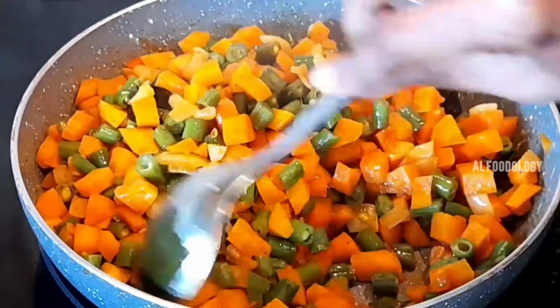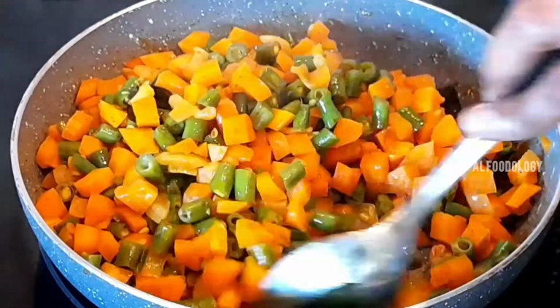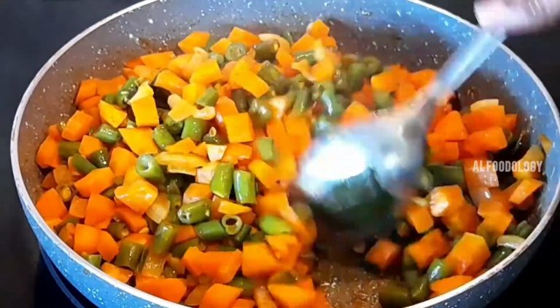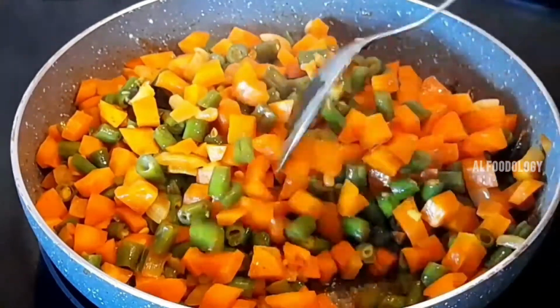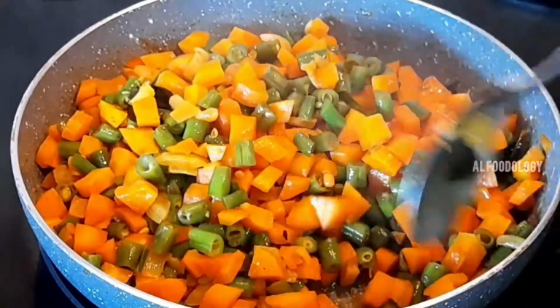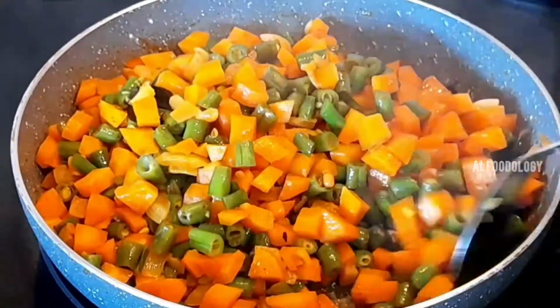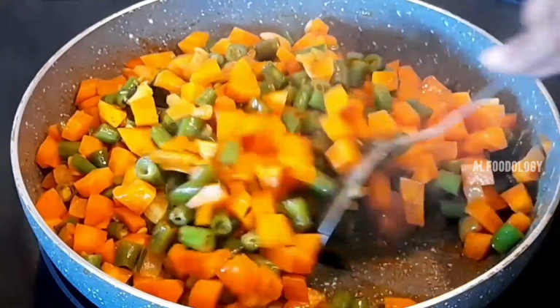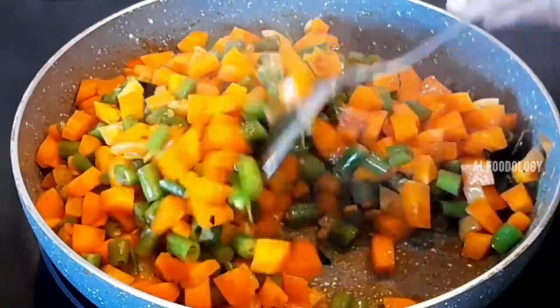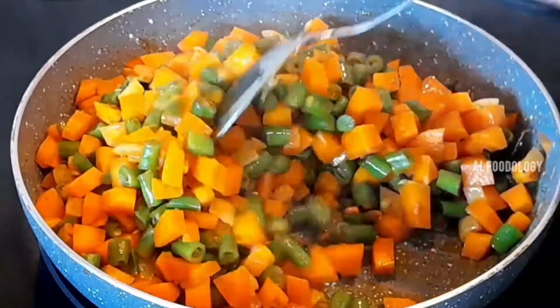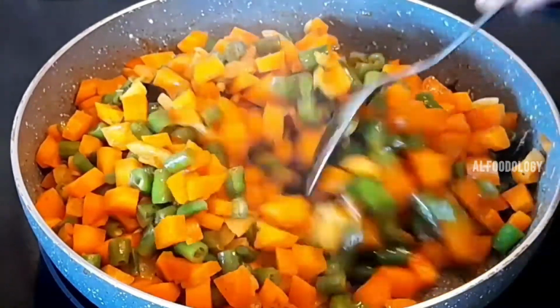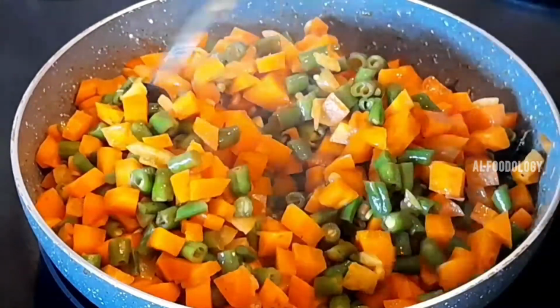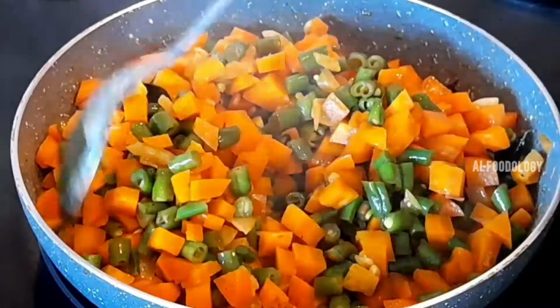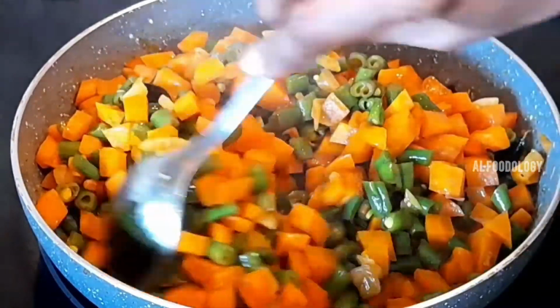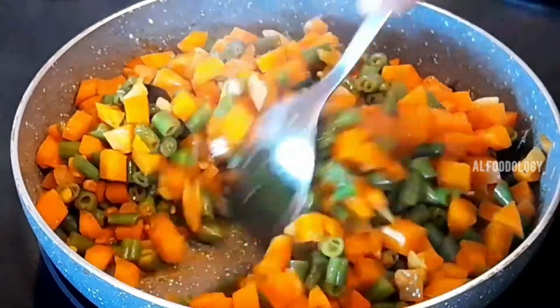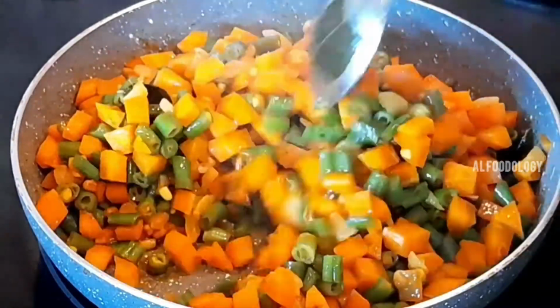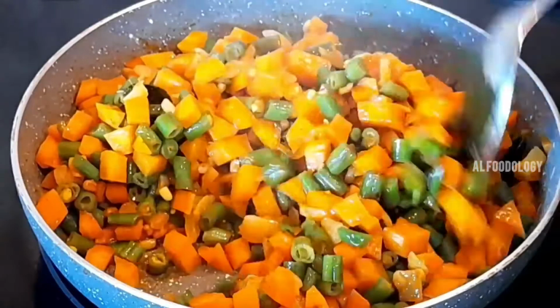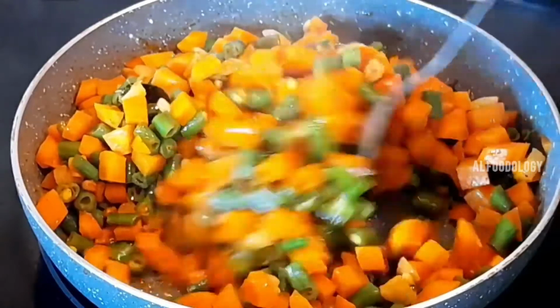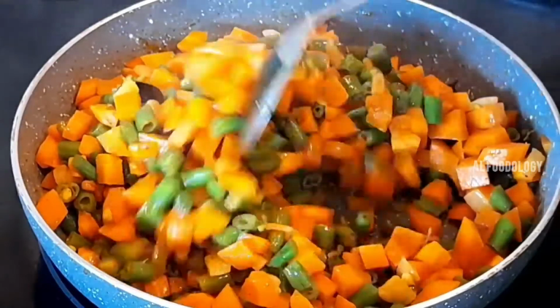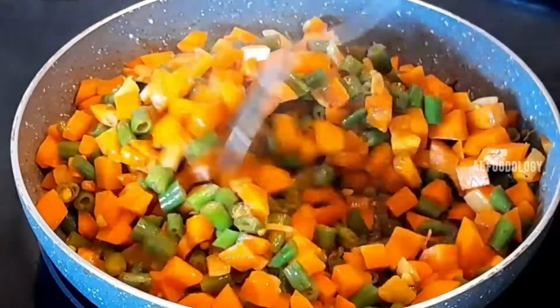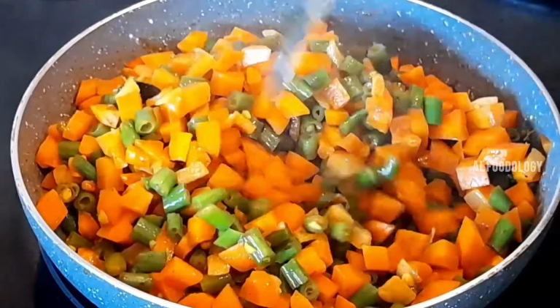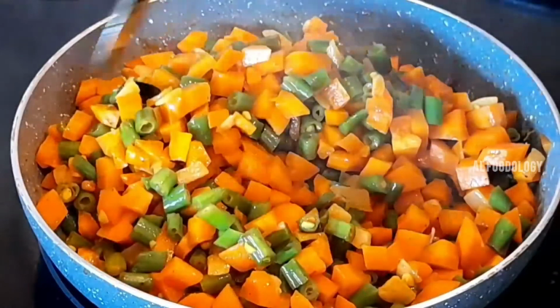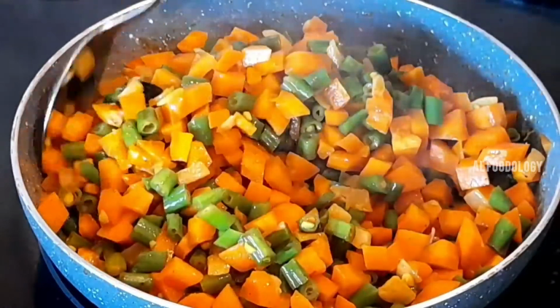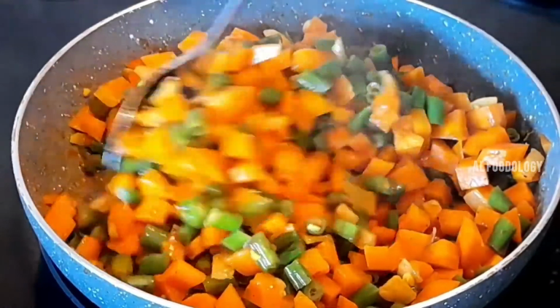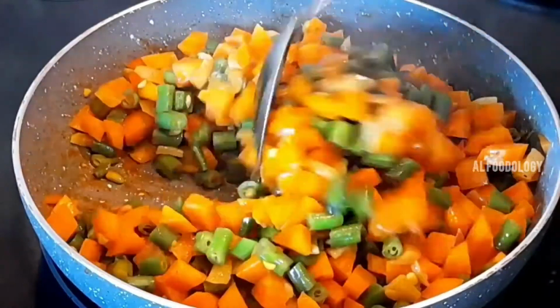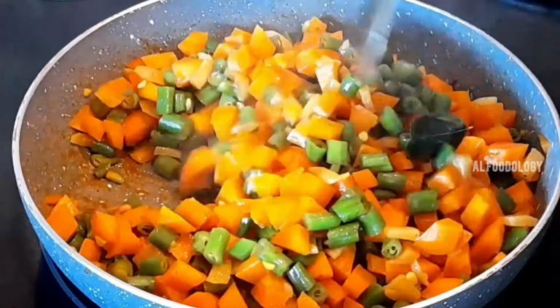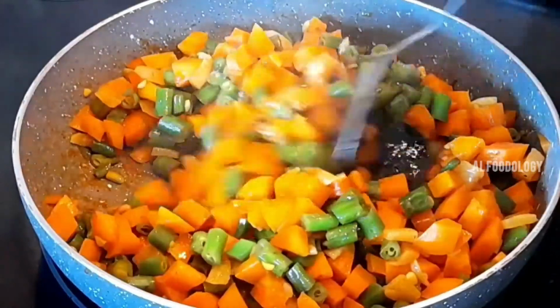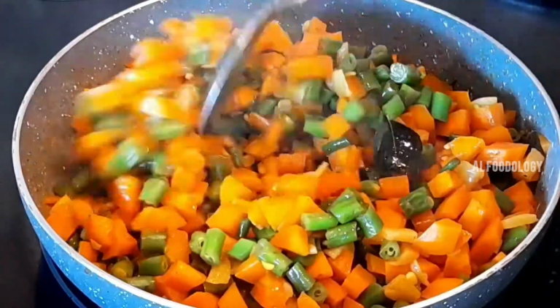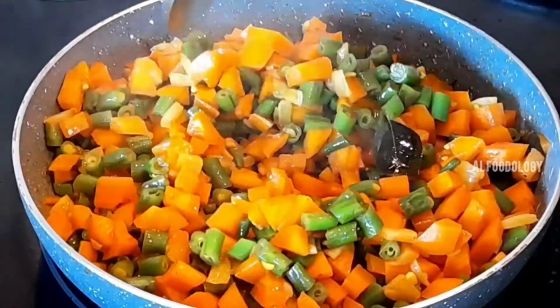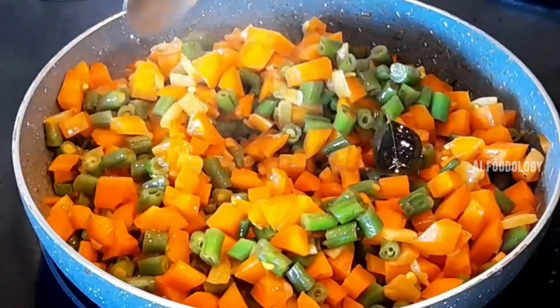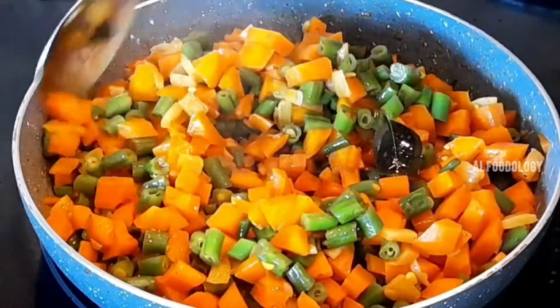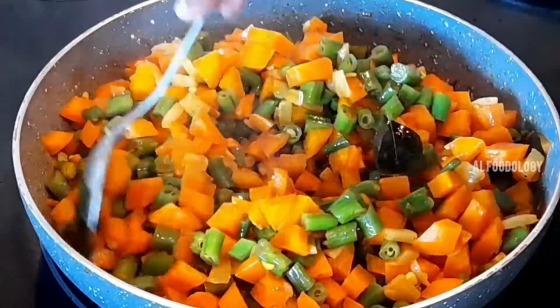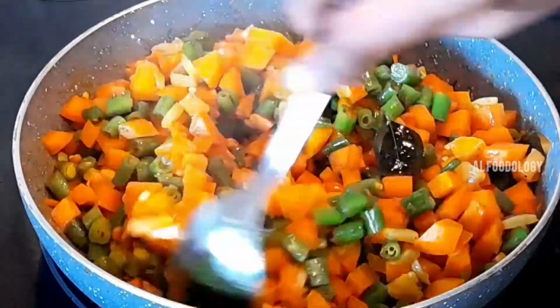The carrot beans are coming along — let's open it and mix it a little bit.